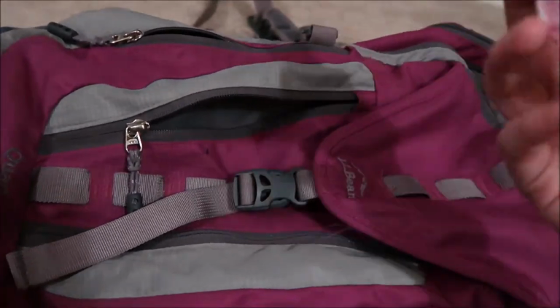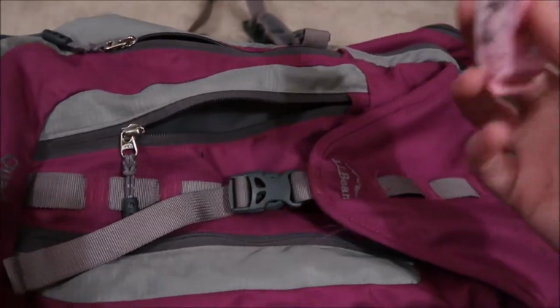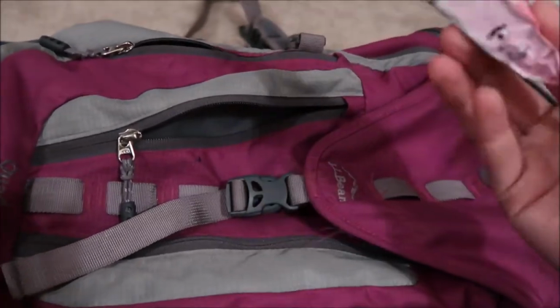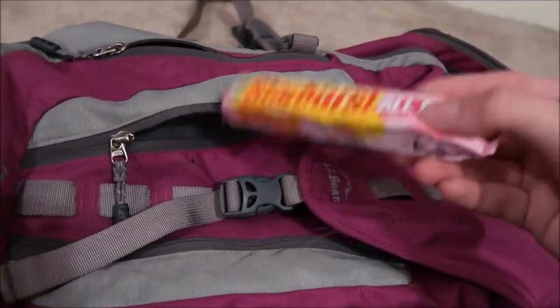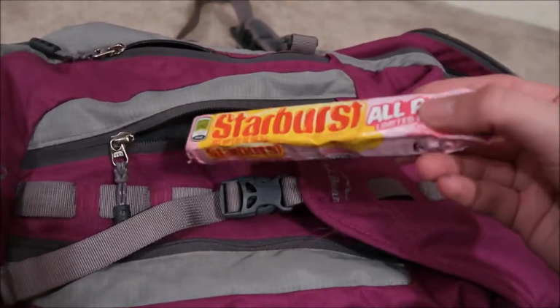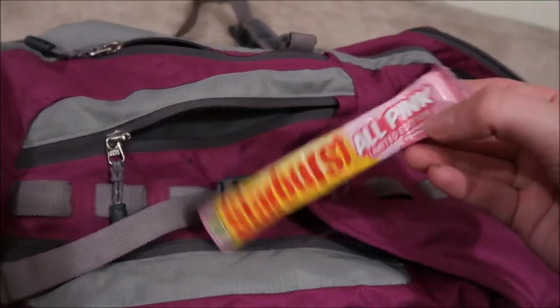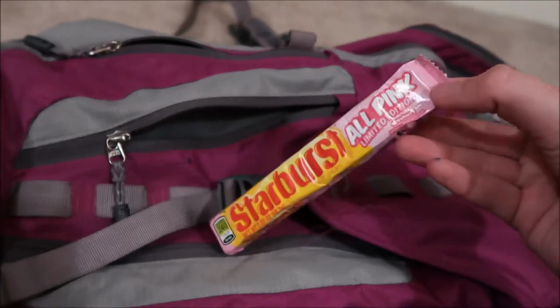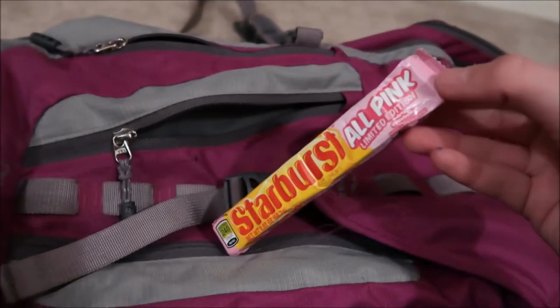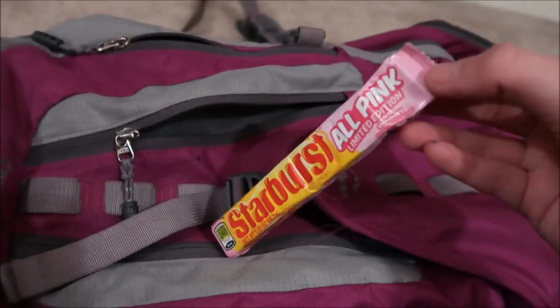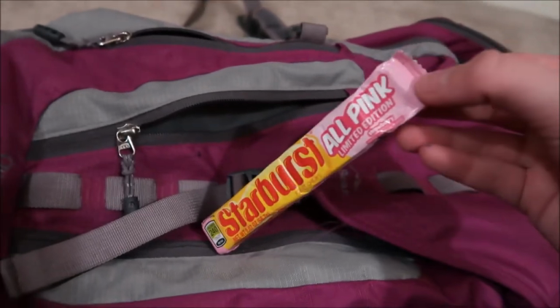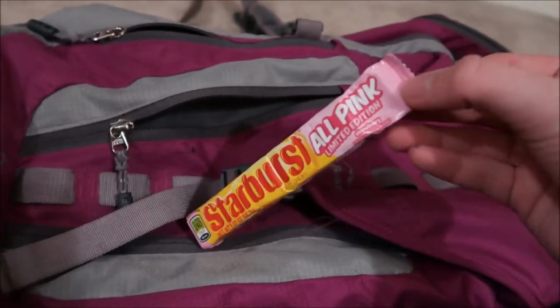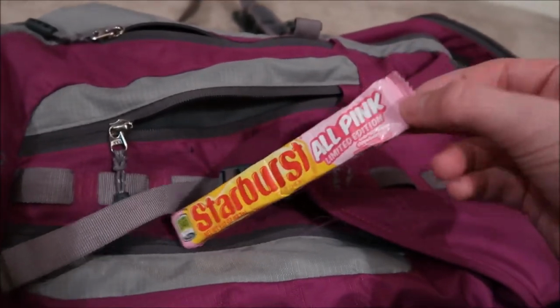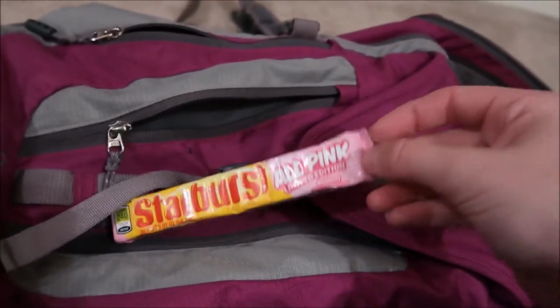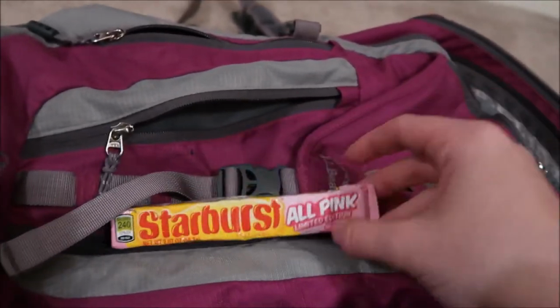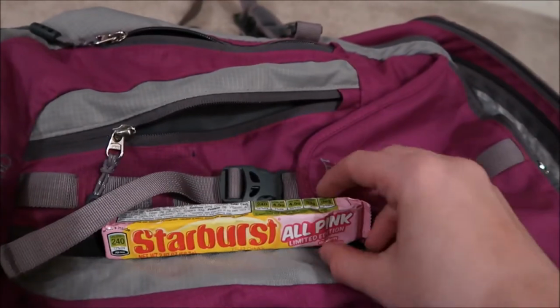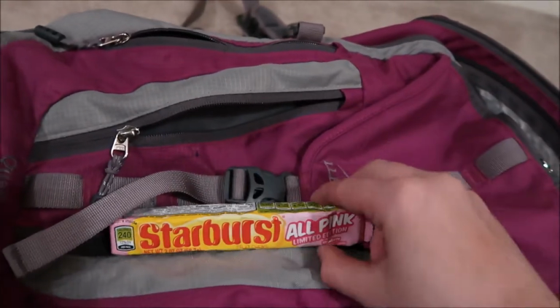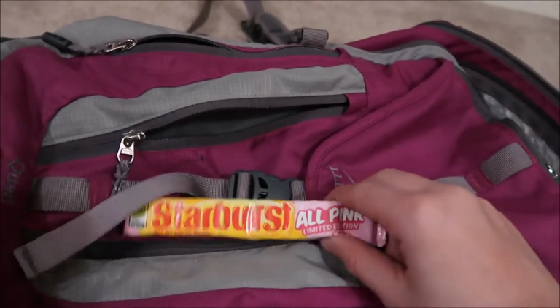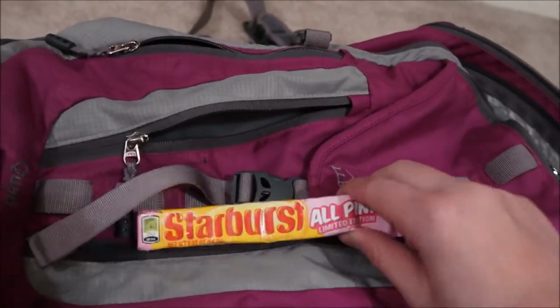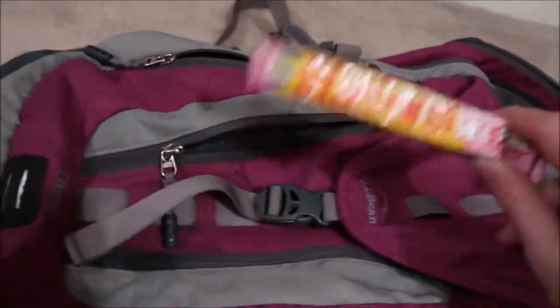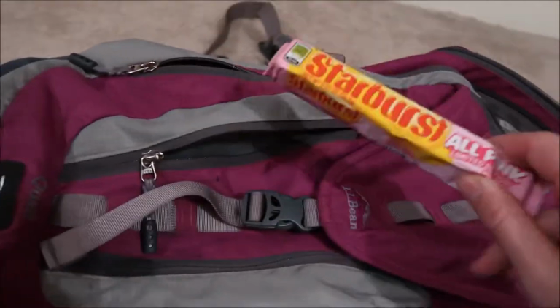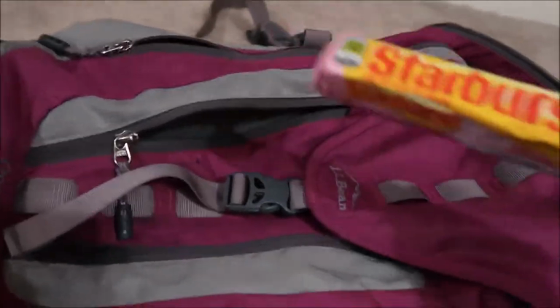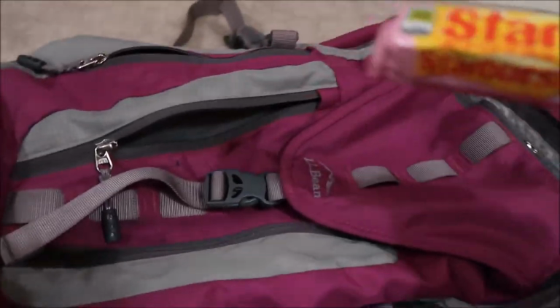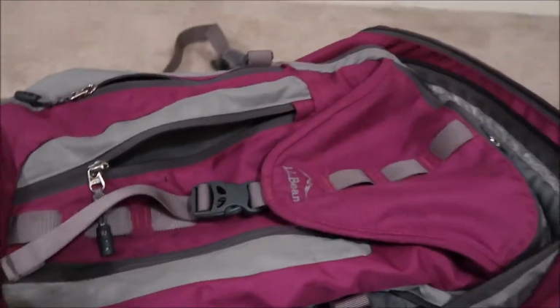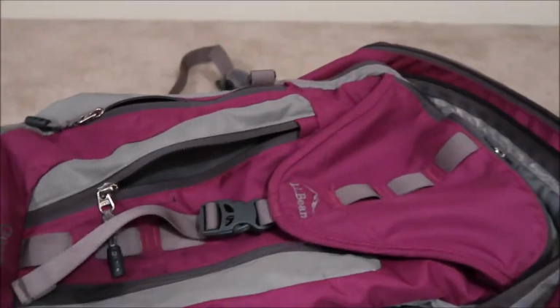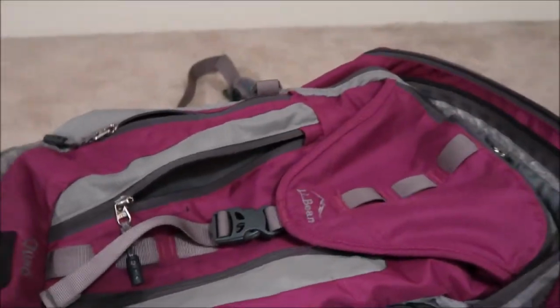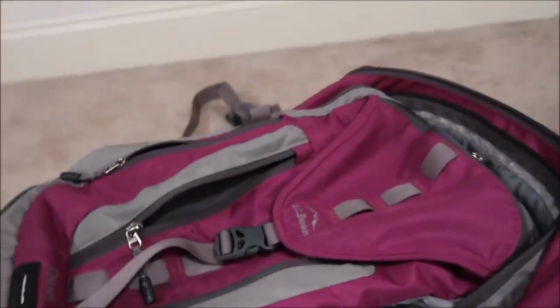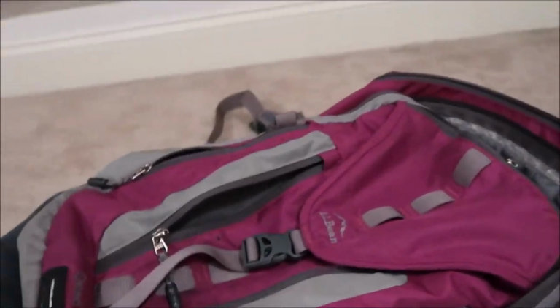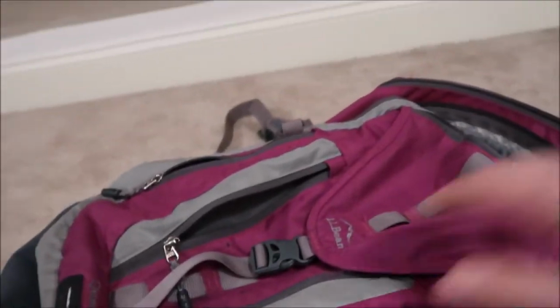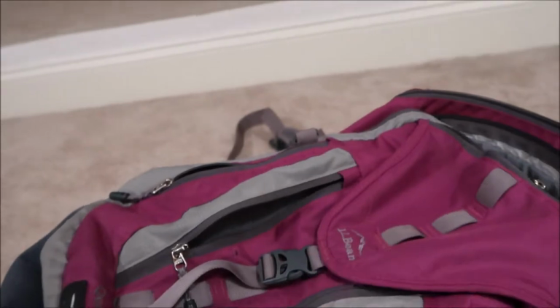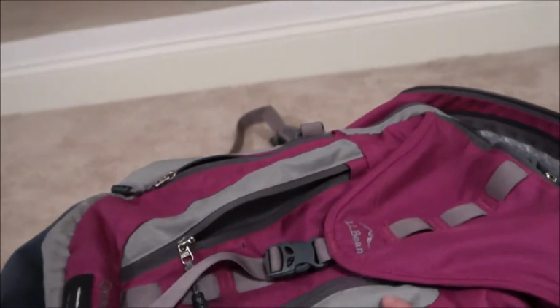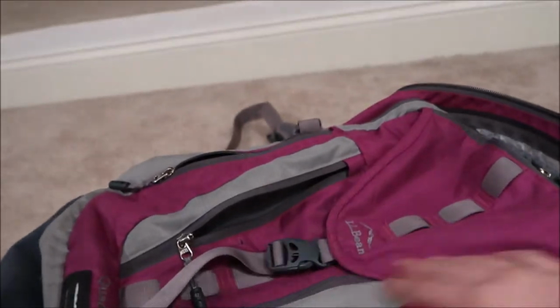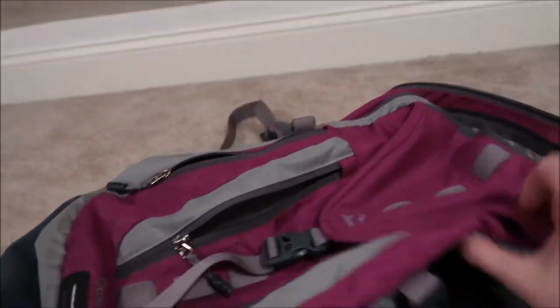For snacks I have Starbursts — the all-pink edition. Because who doesn't love only pink Starbursts?